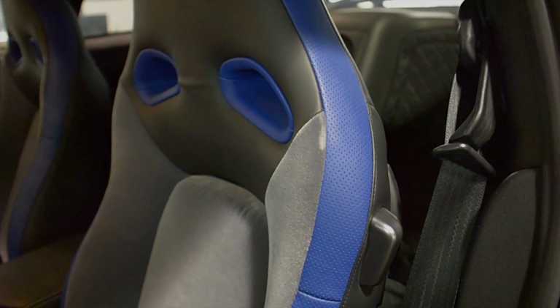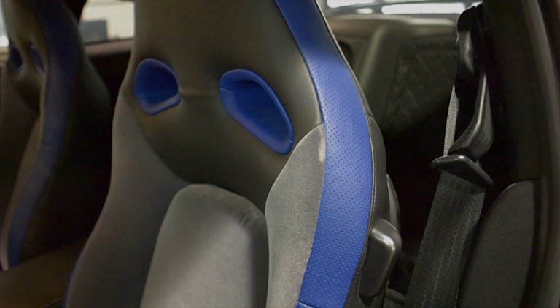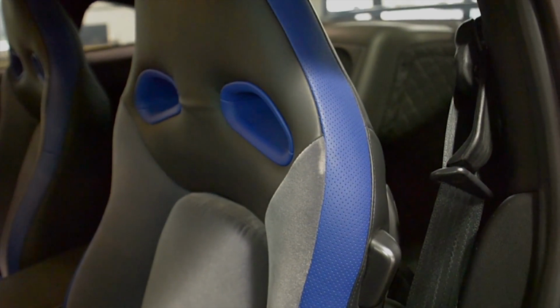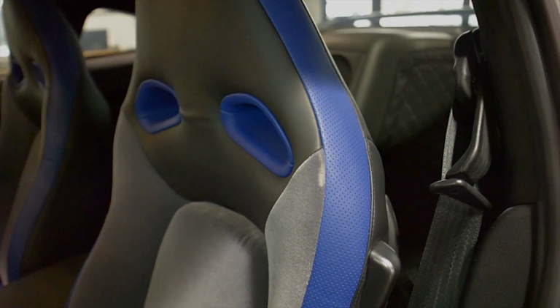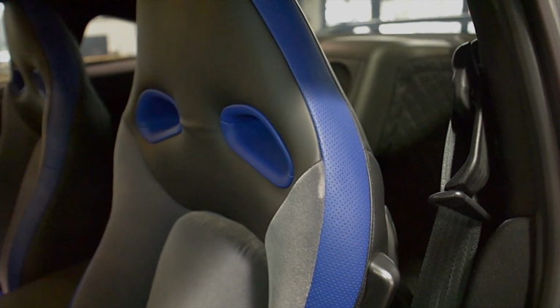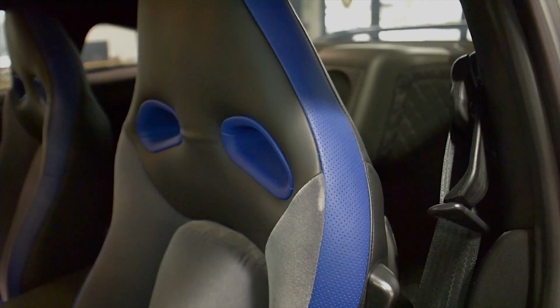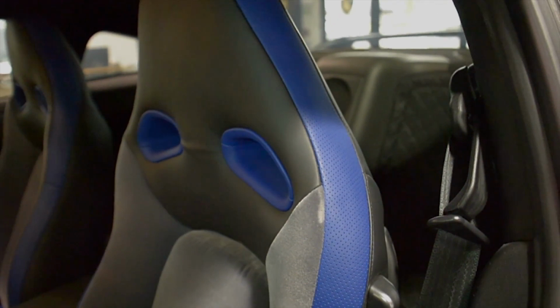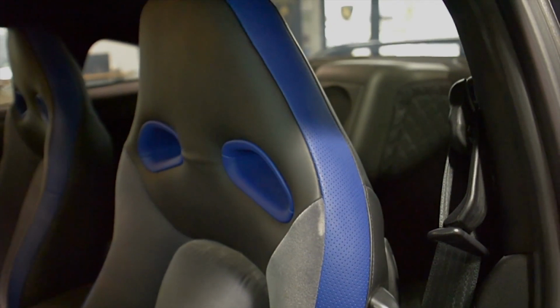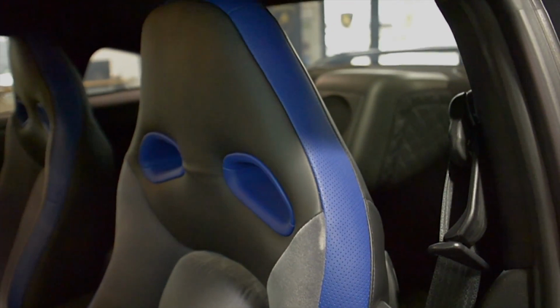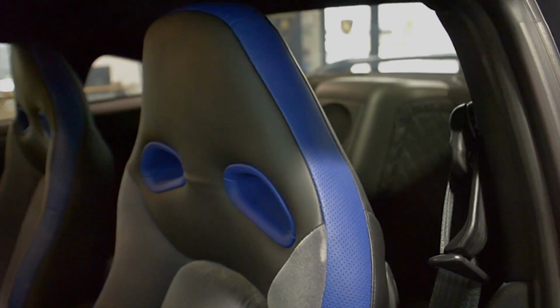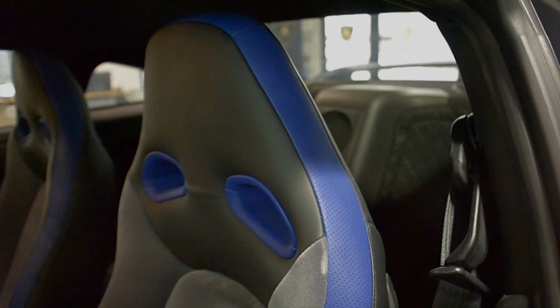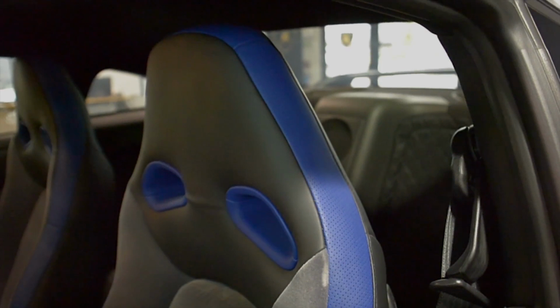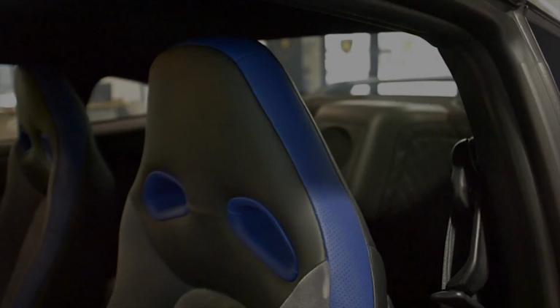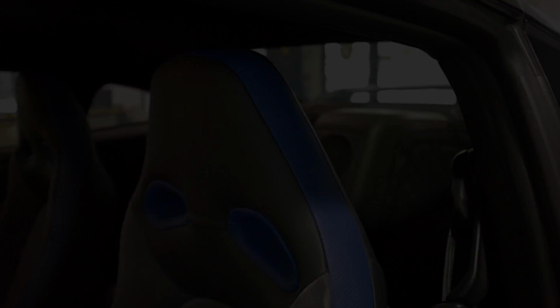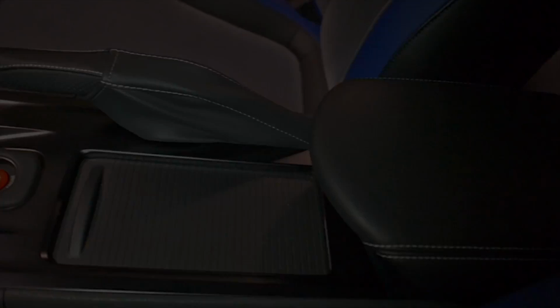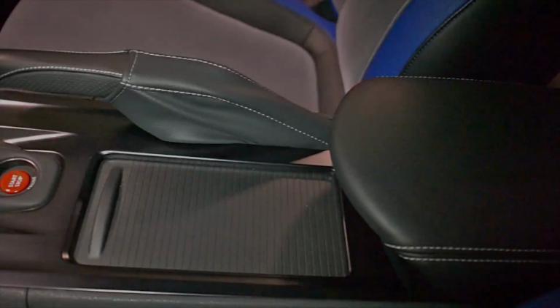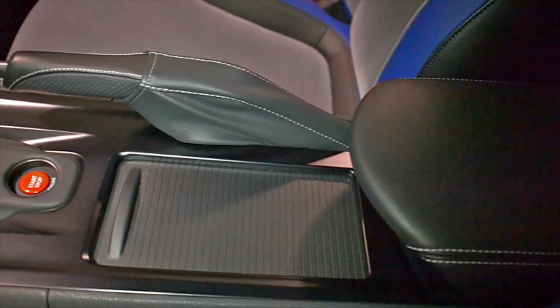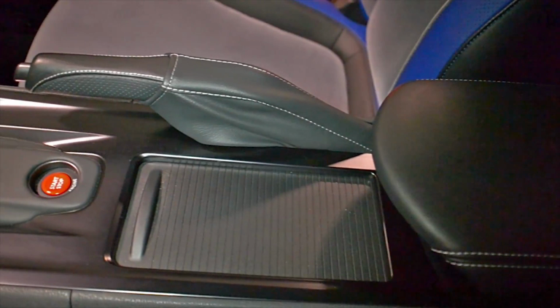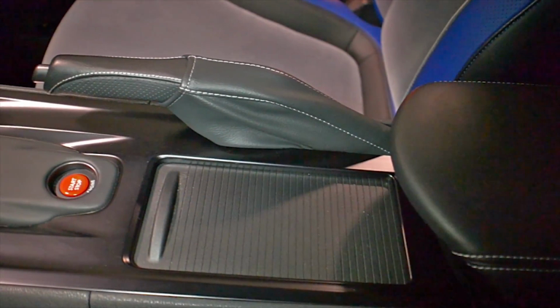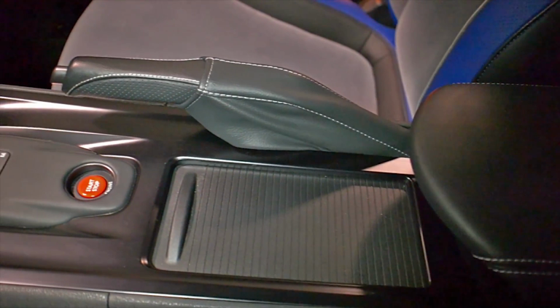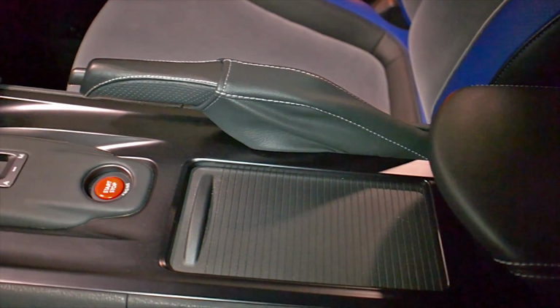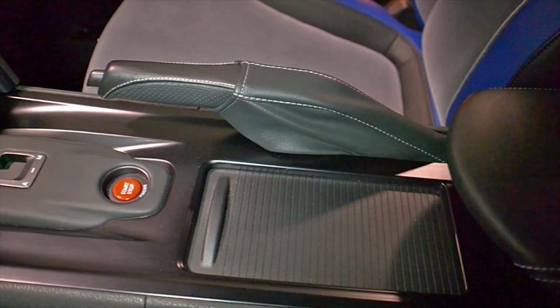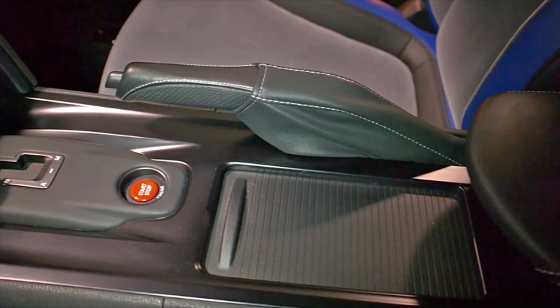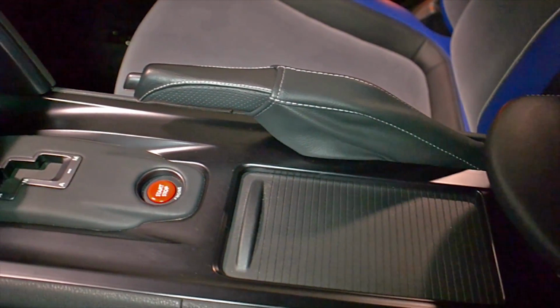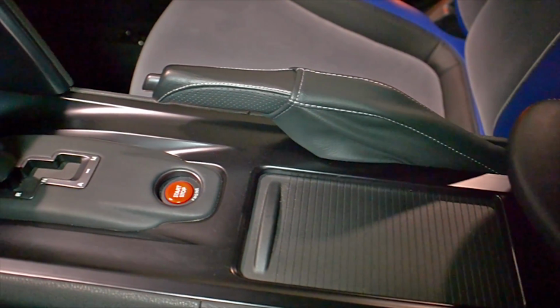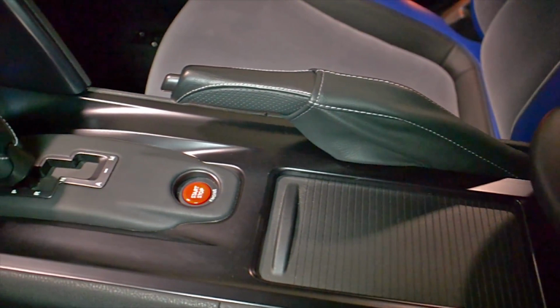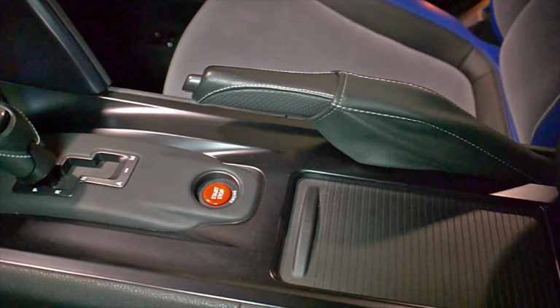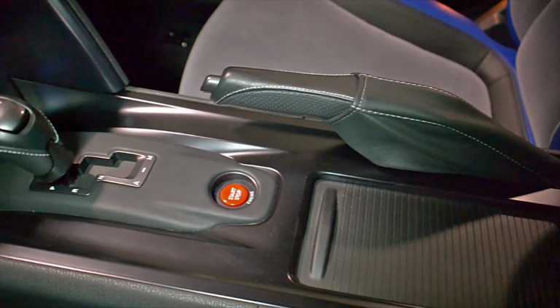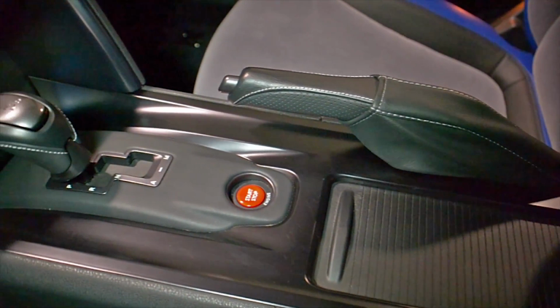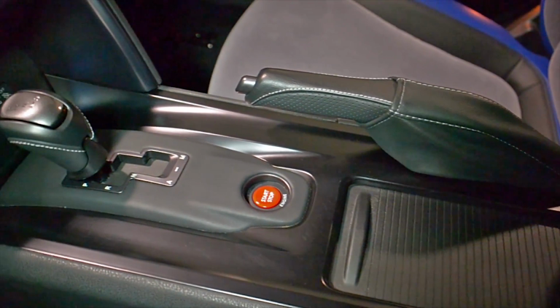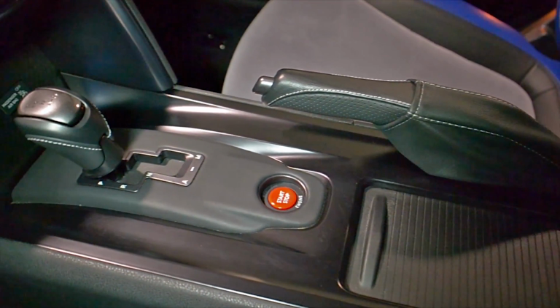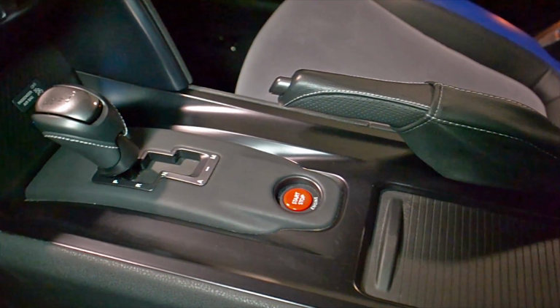This car is finished in a beautiful gloss black exterior color, in black leather with gray cloth interior, along with blue contrast leather accents.